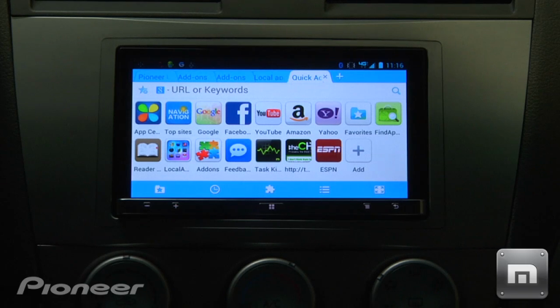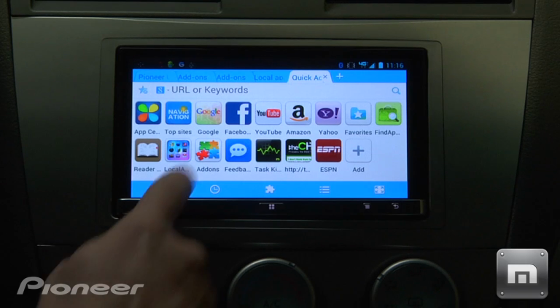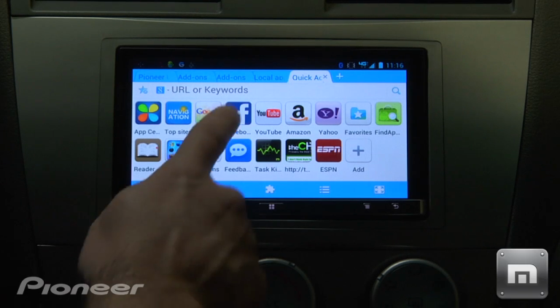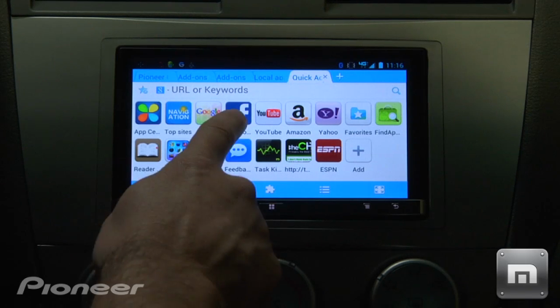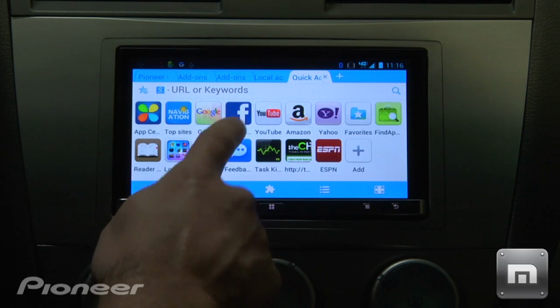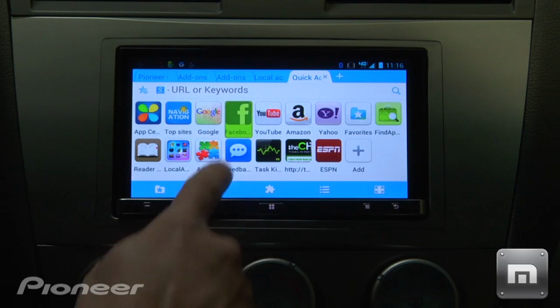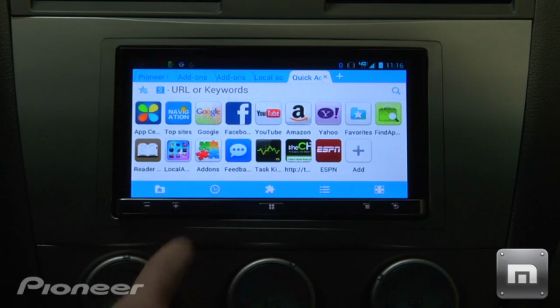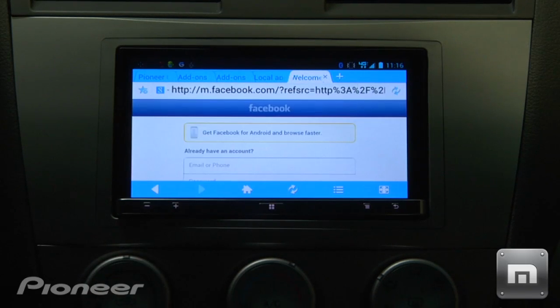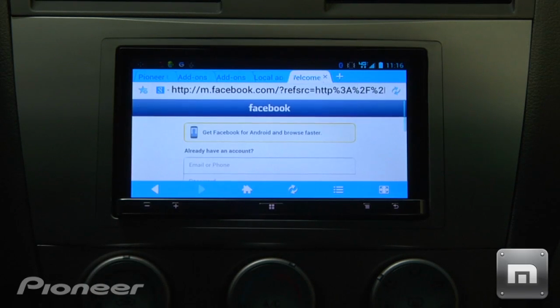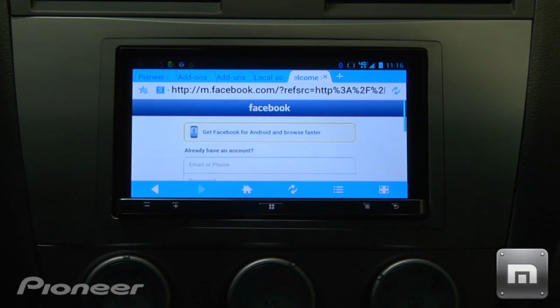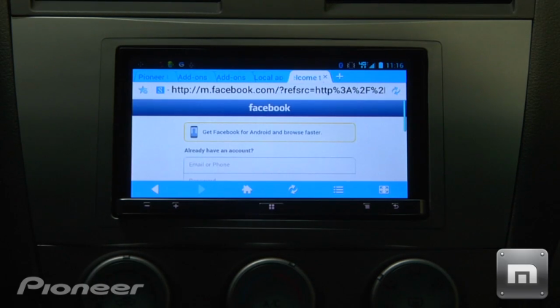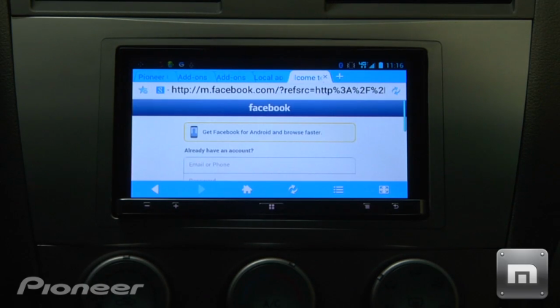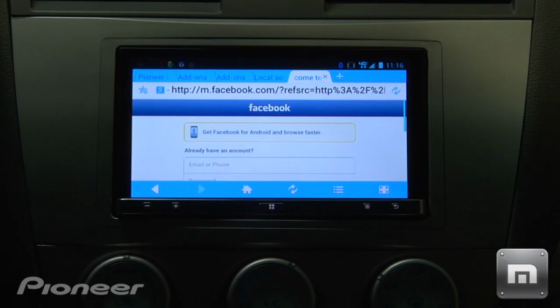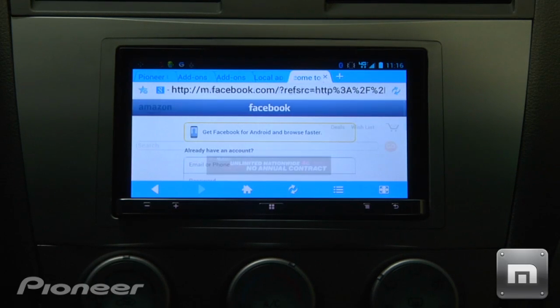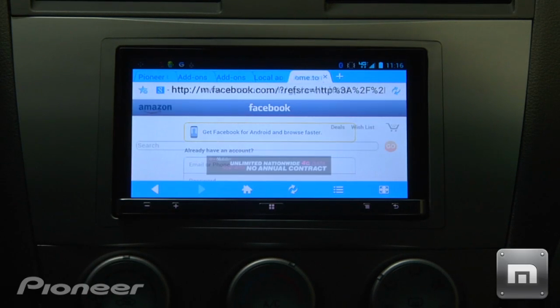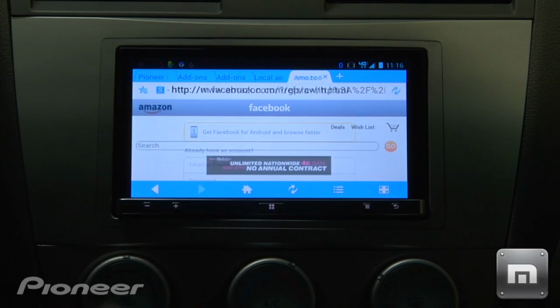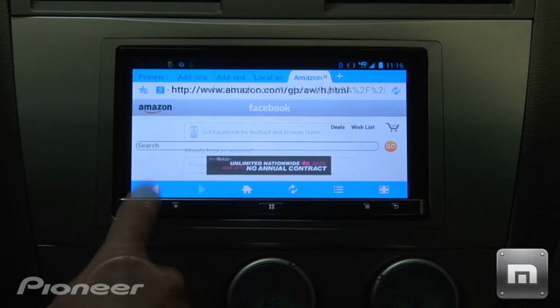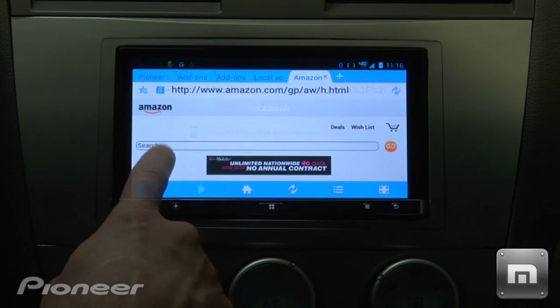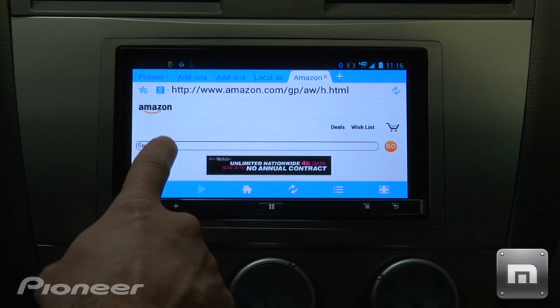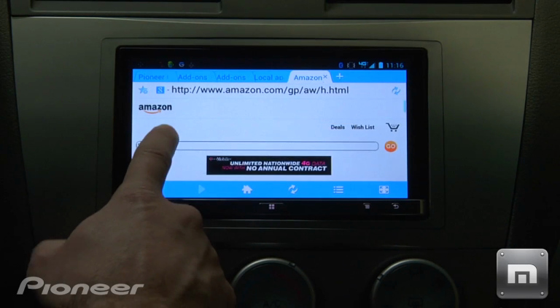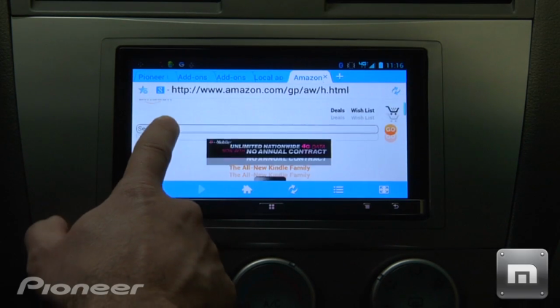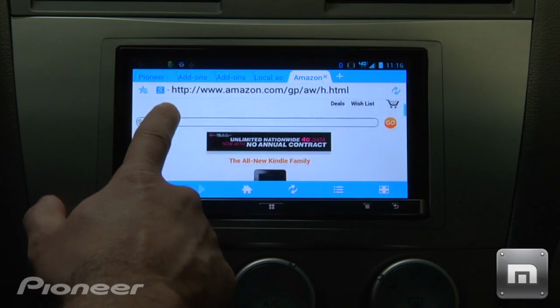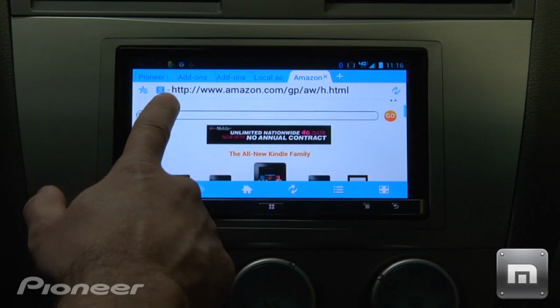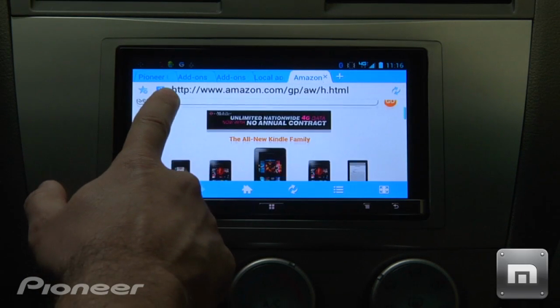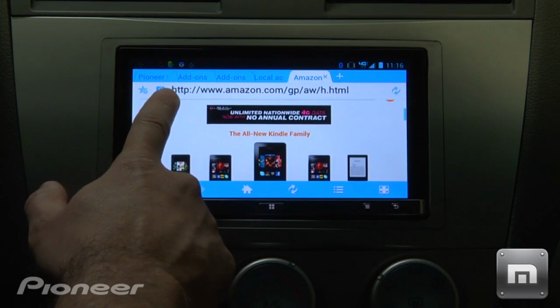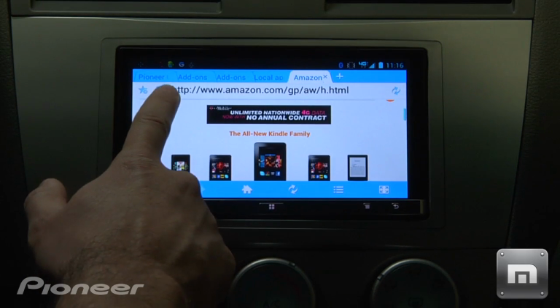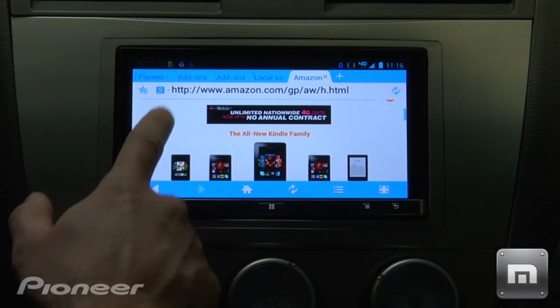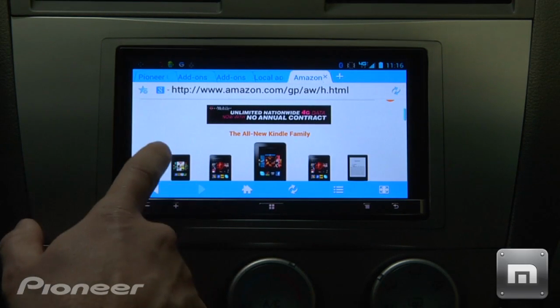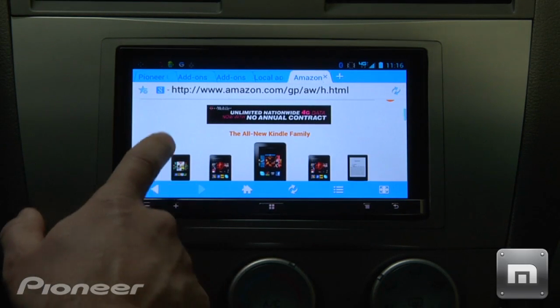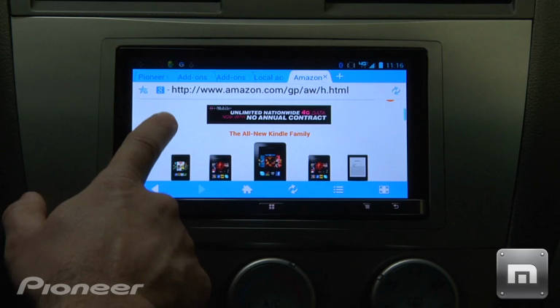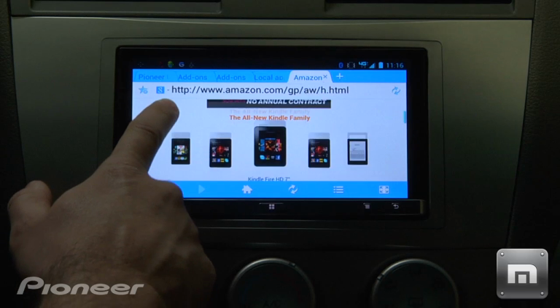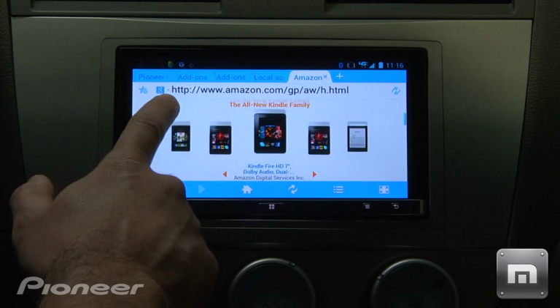When parked, users can check out Facebook feeds, news updates, or buy the latest gadgets and products.